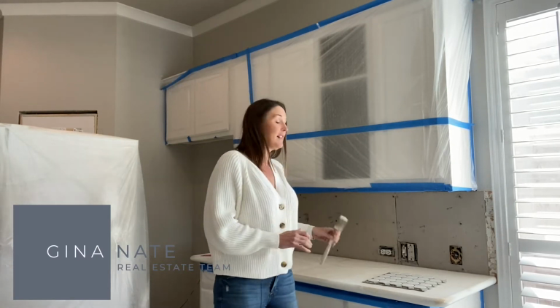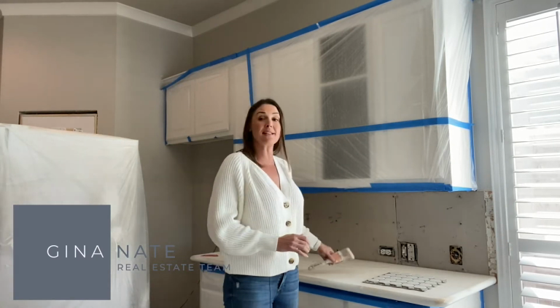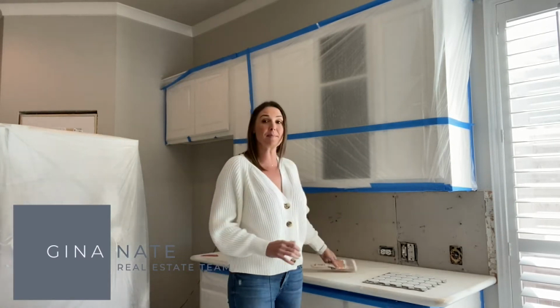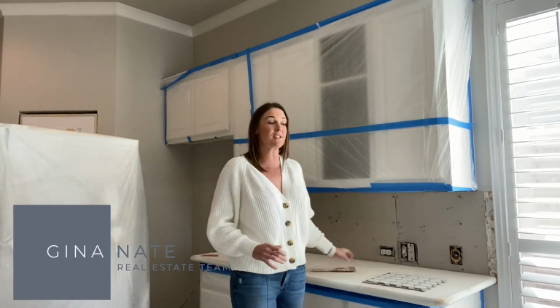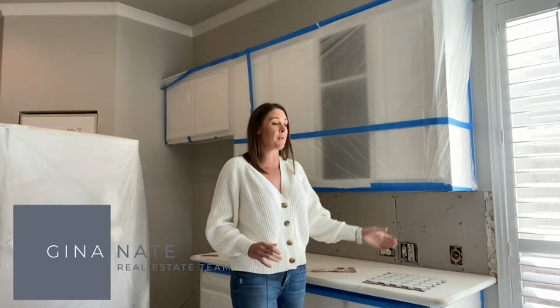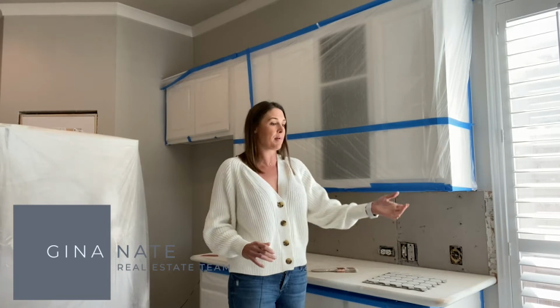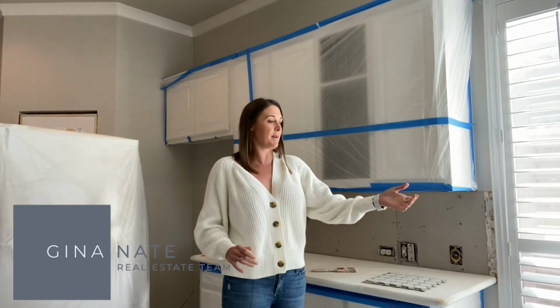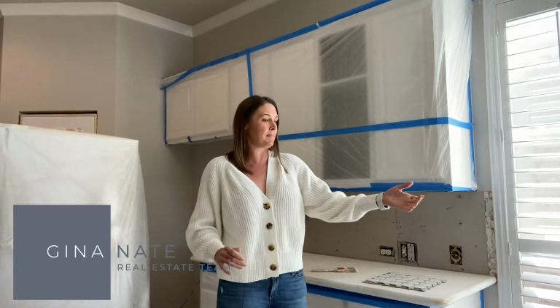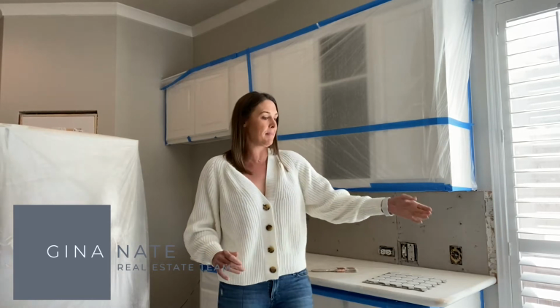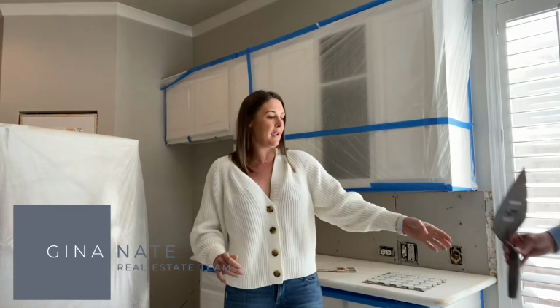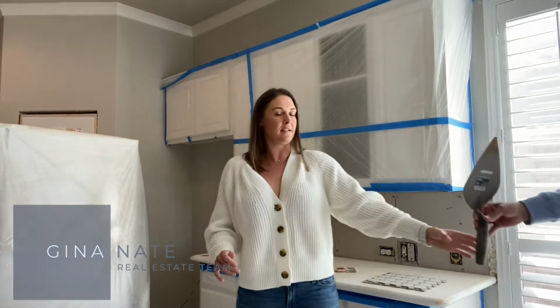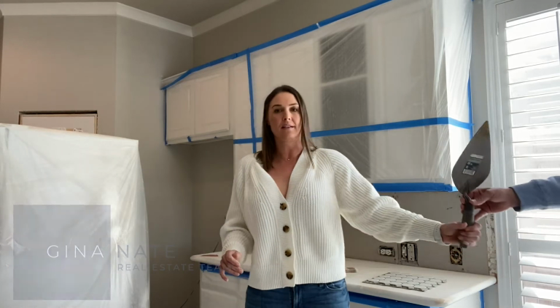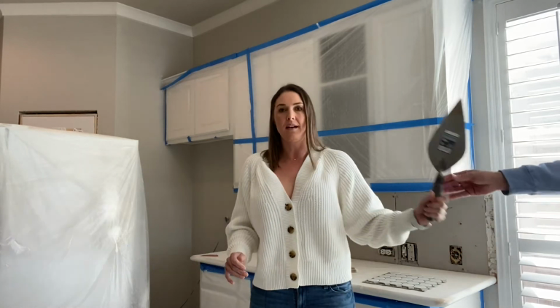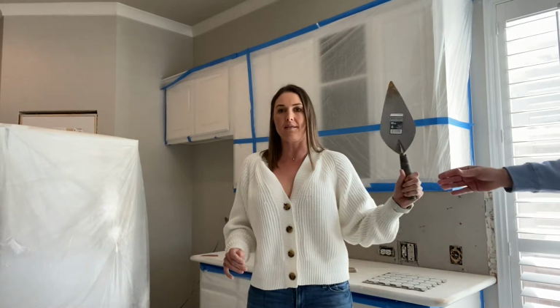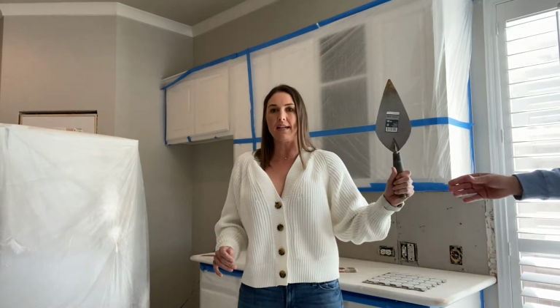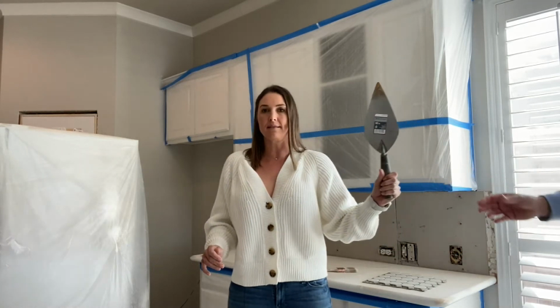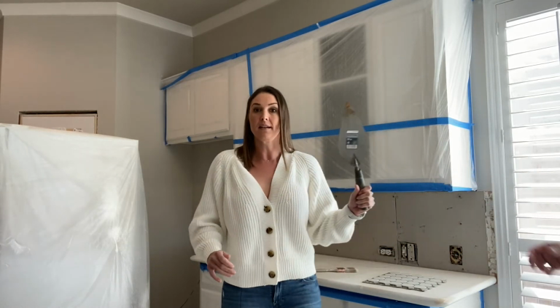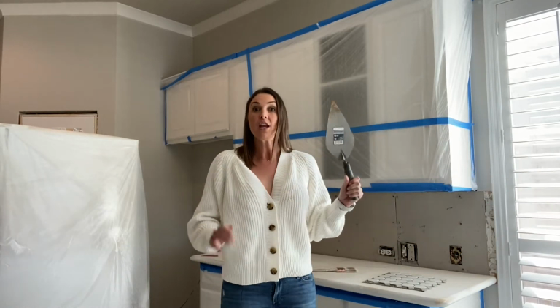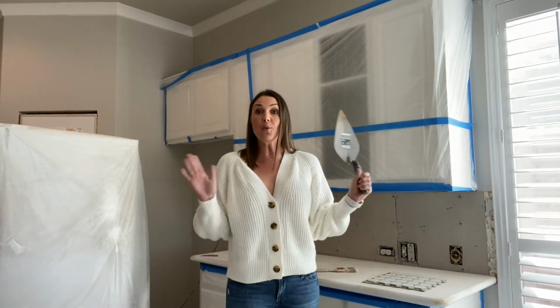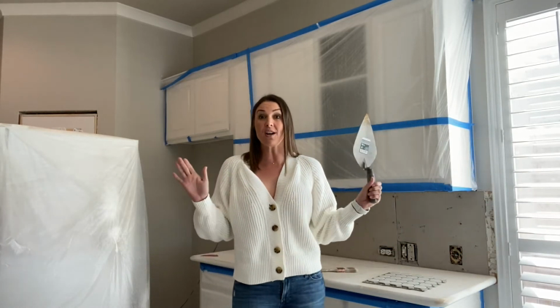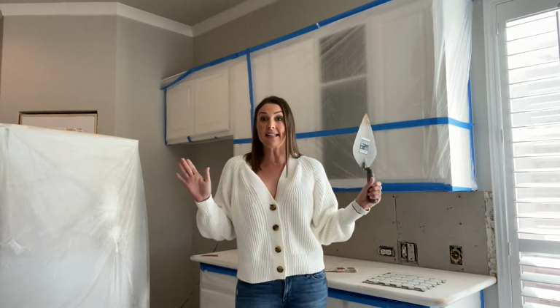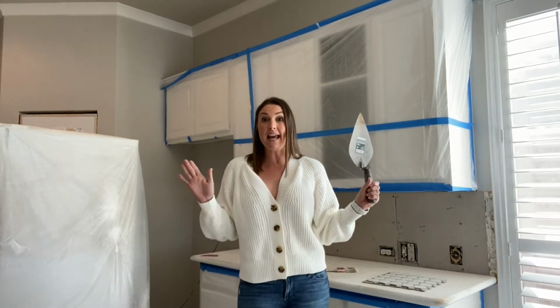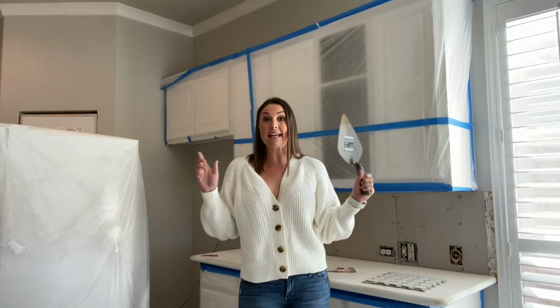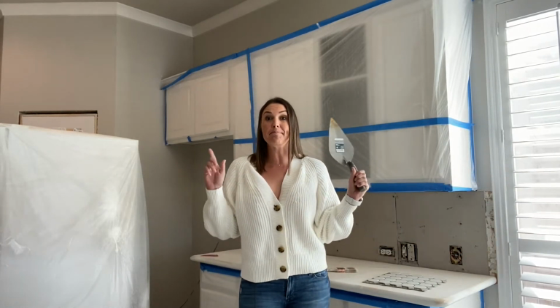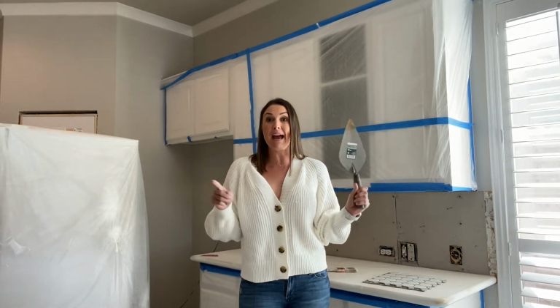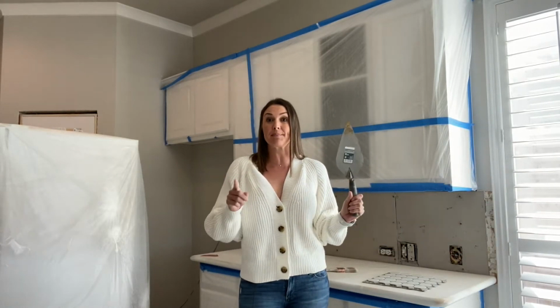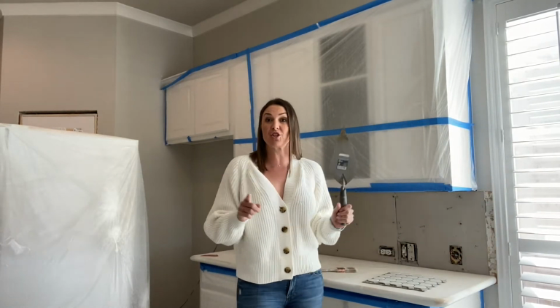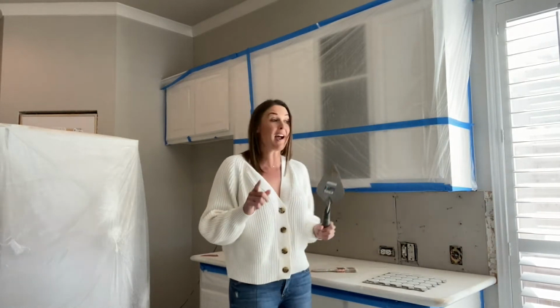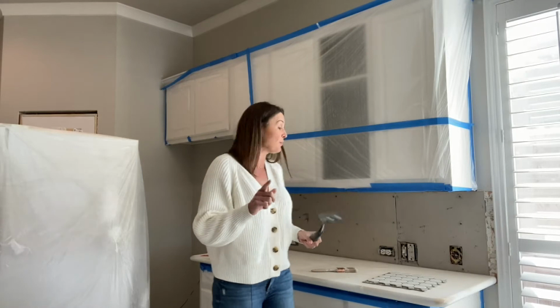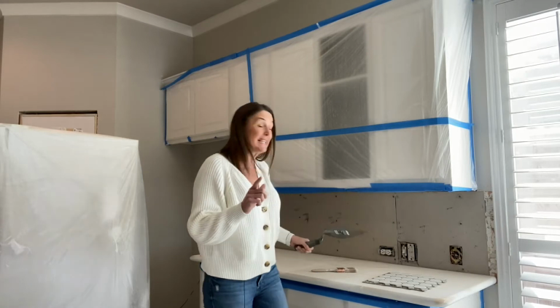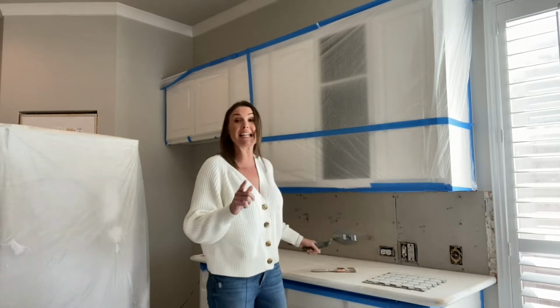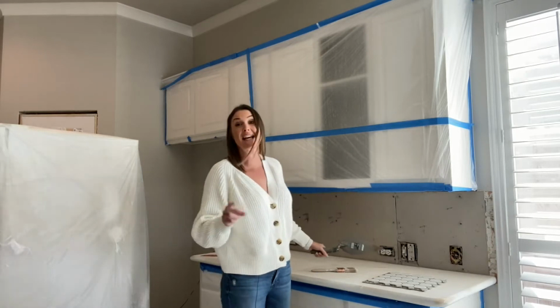Let's start with our prop. You know what we're talking about today is backsplashes. I'm really excited.